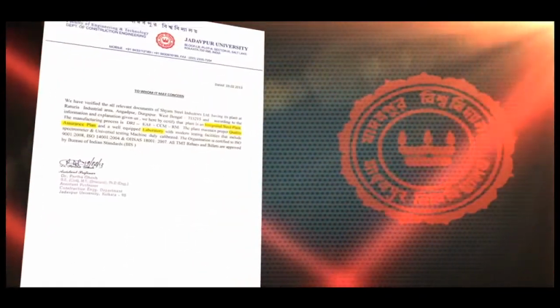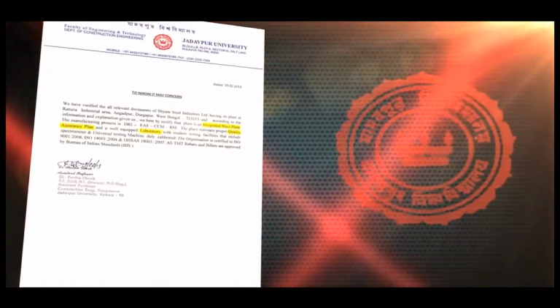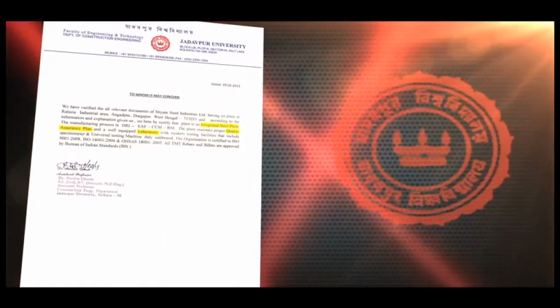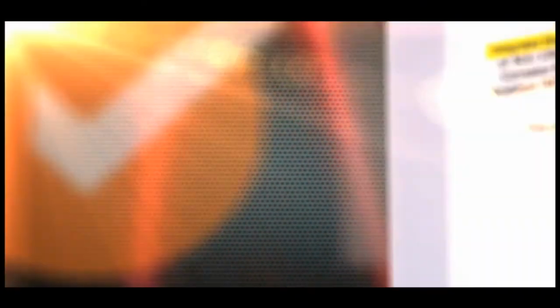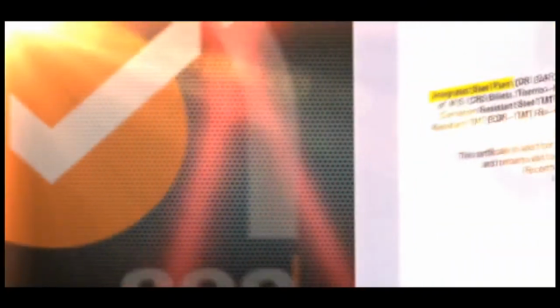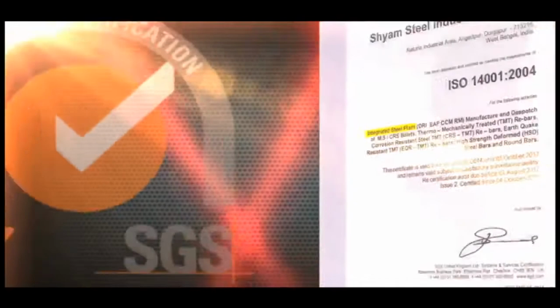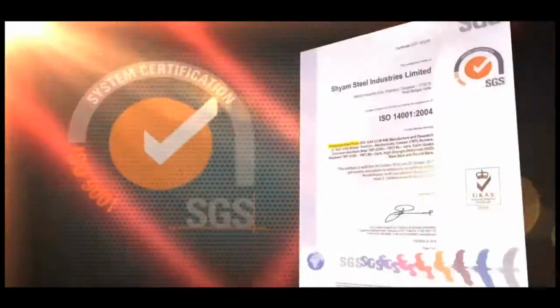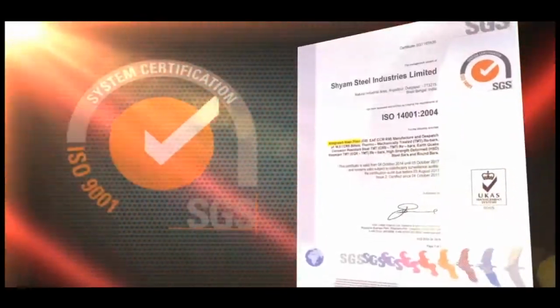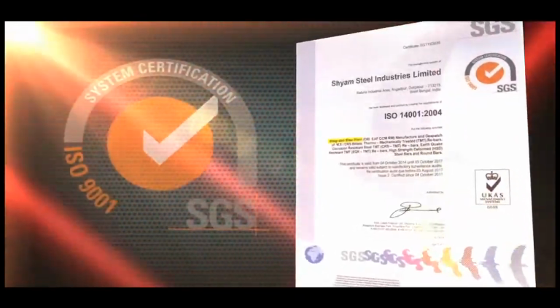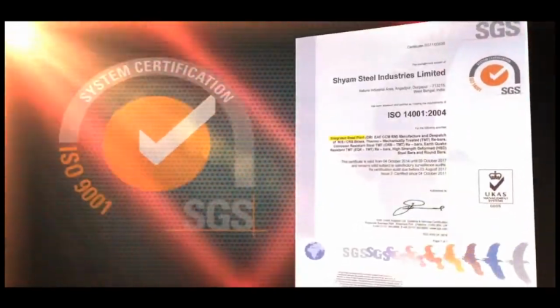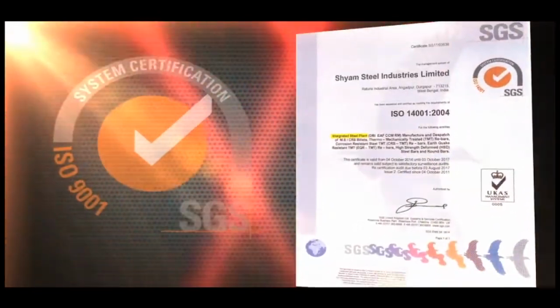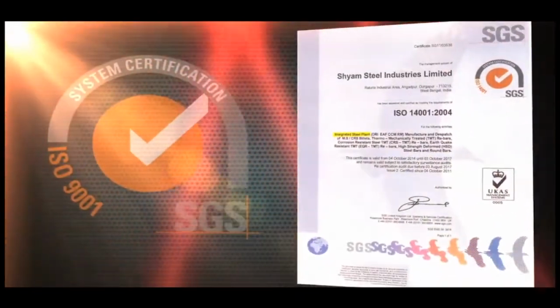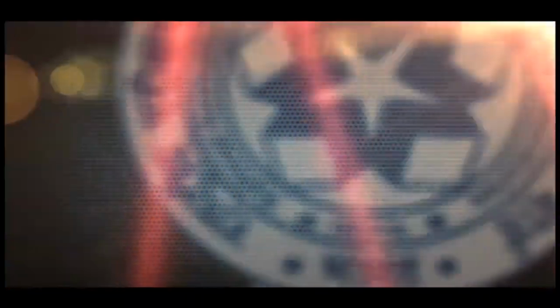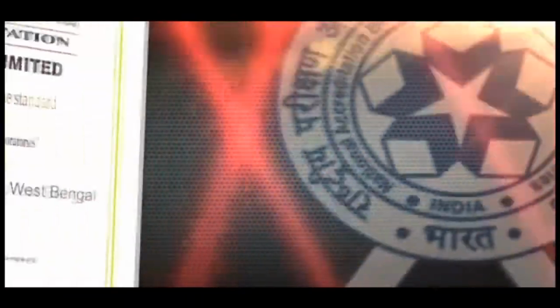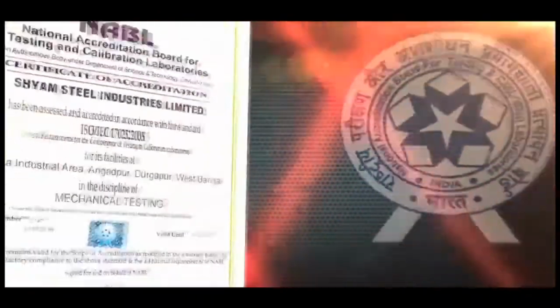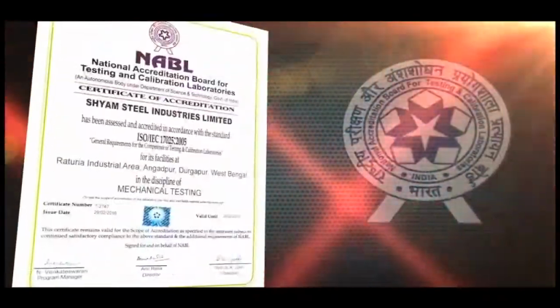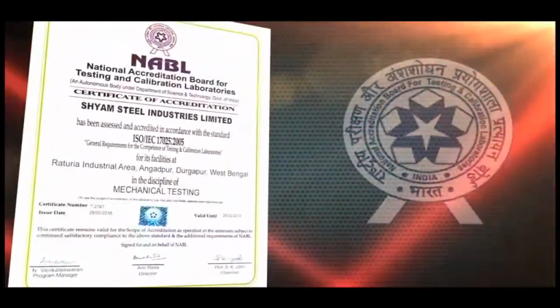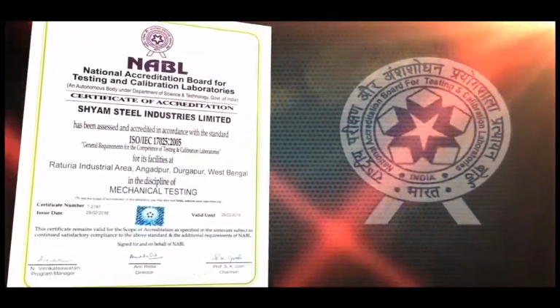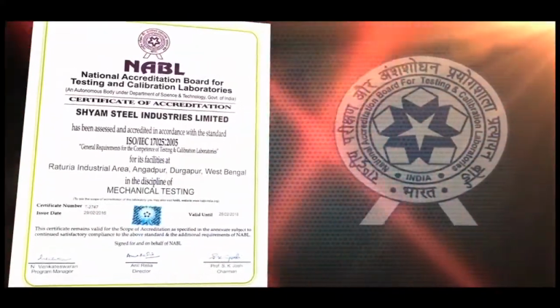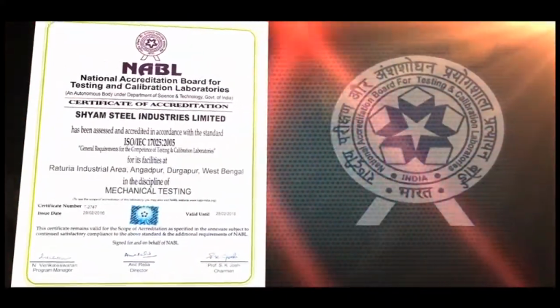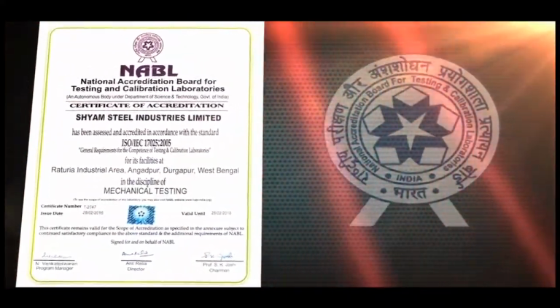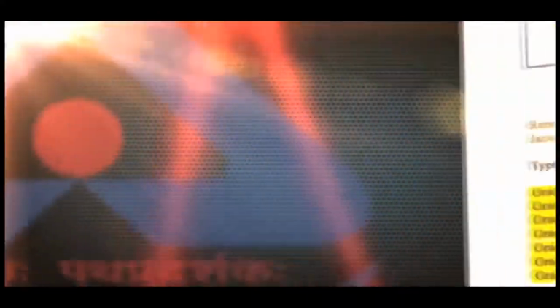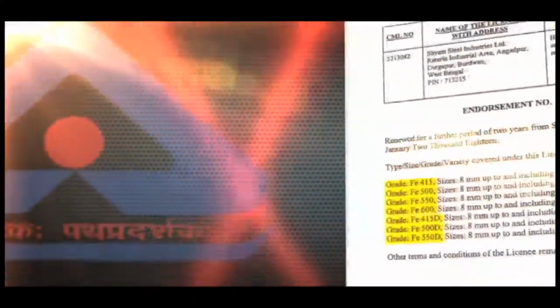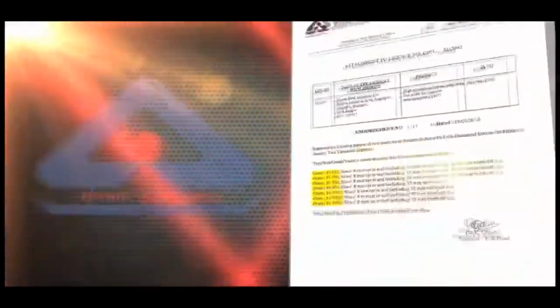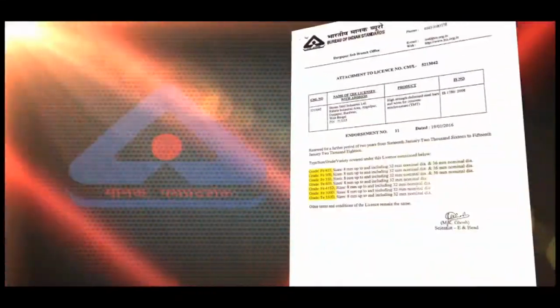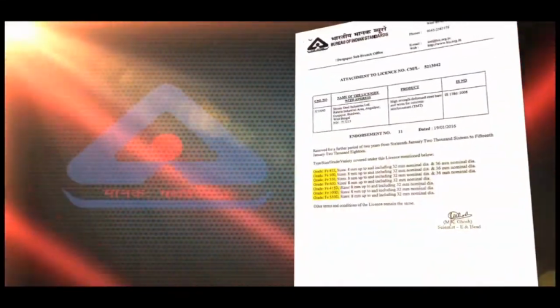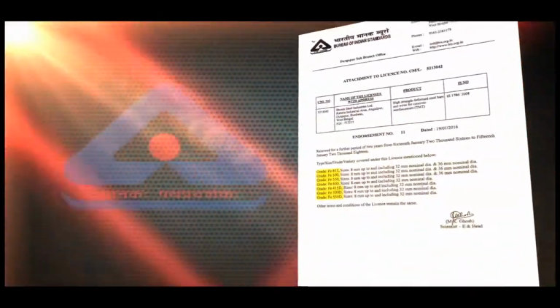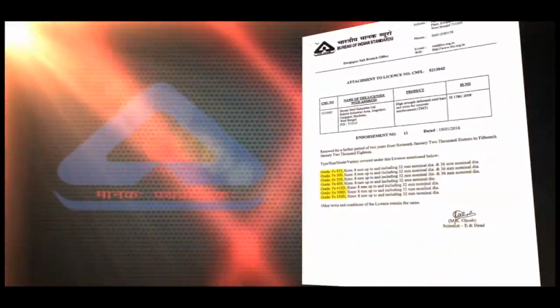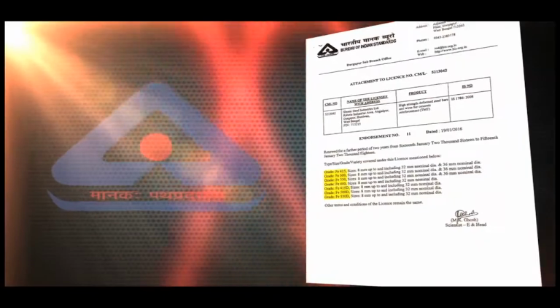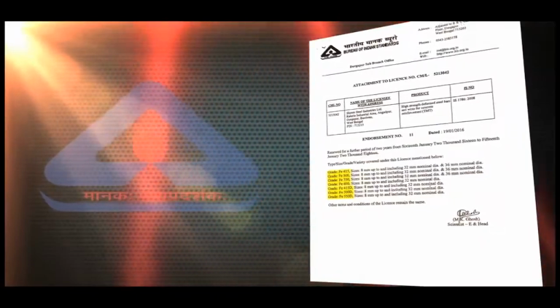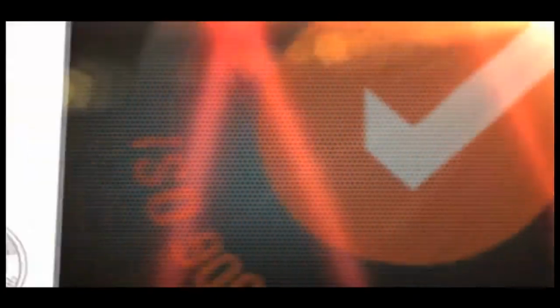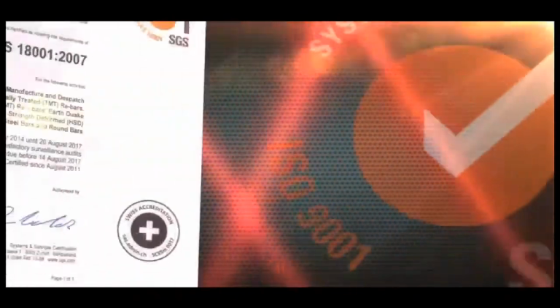With its highest quality standards, Sham Steel has been certified by all national and international institutes.